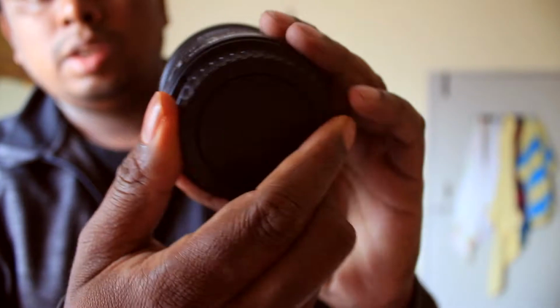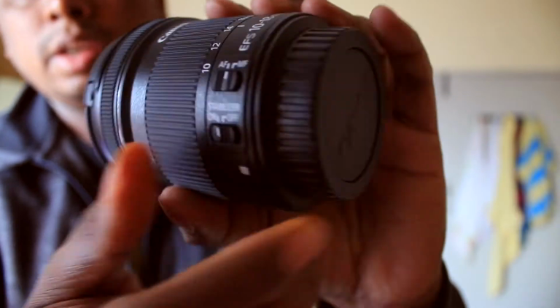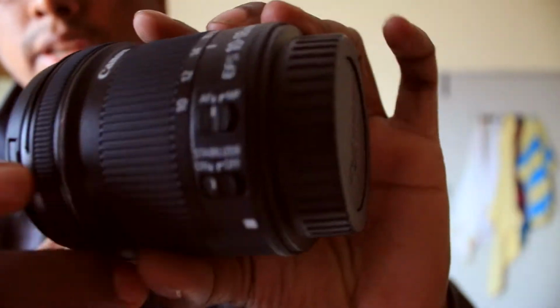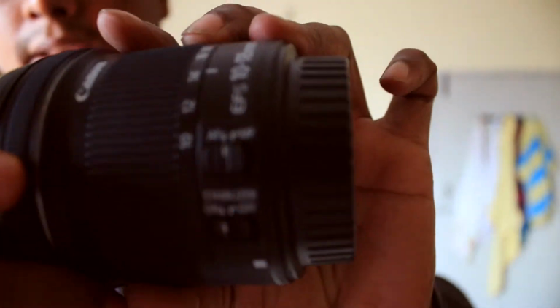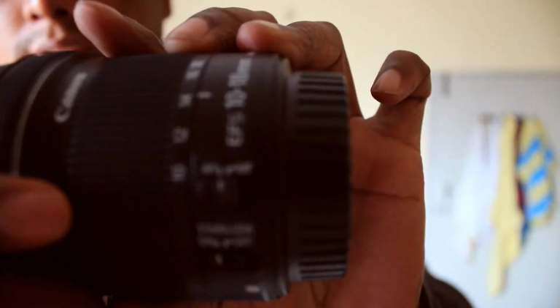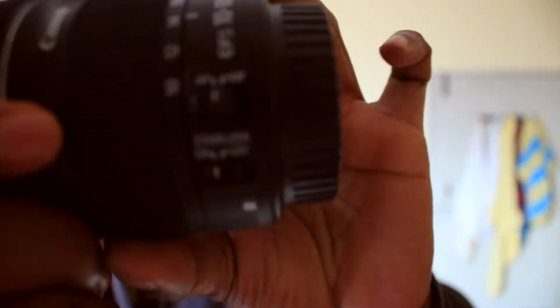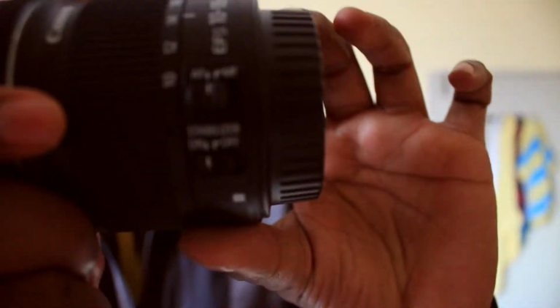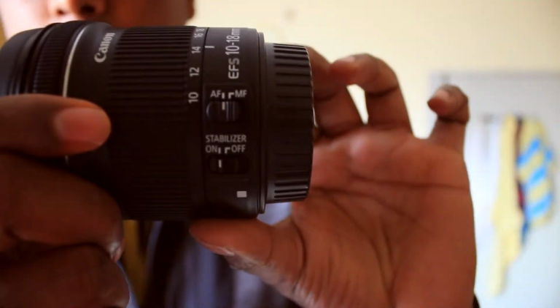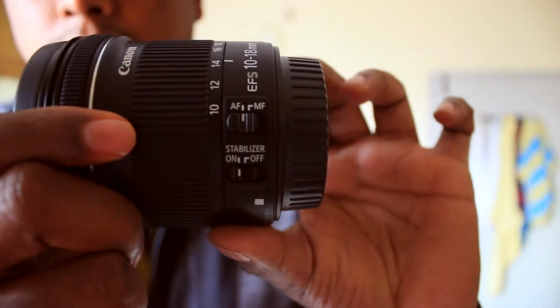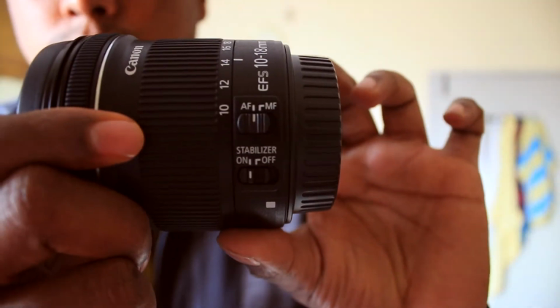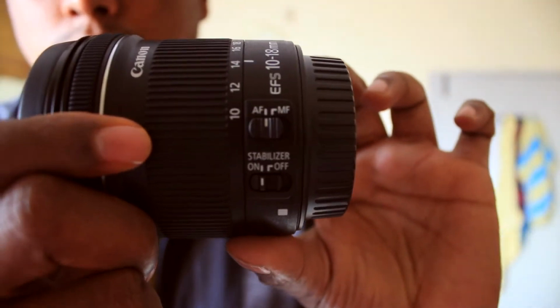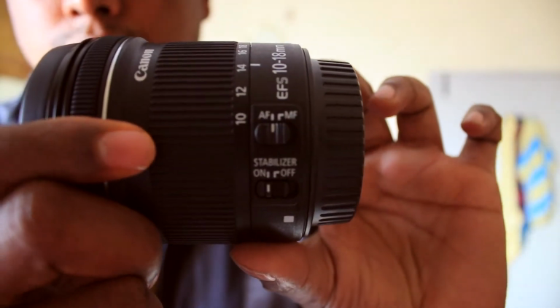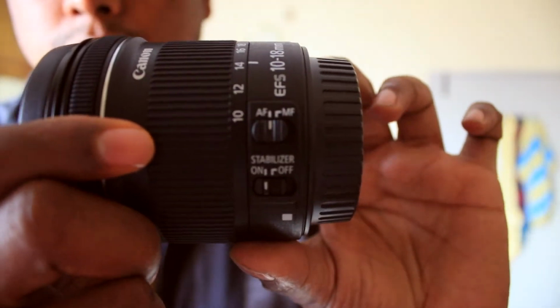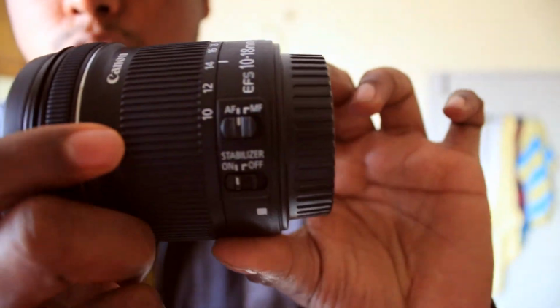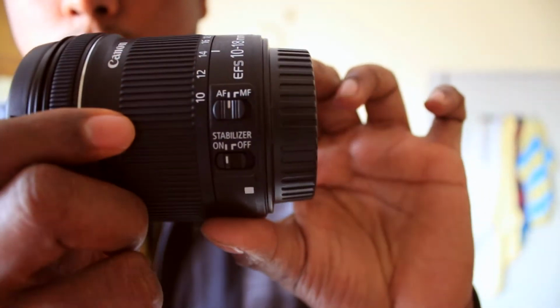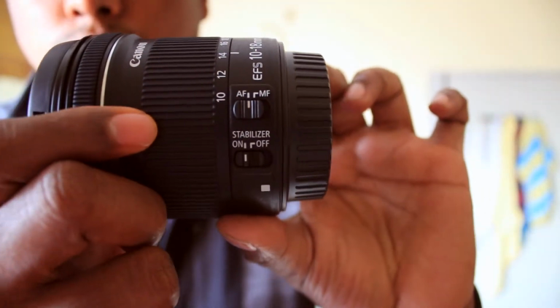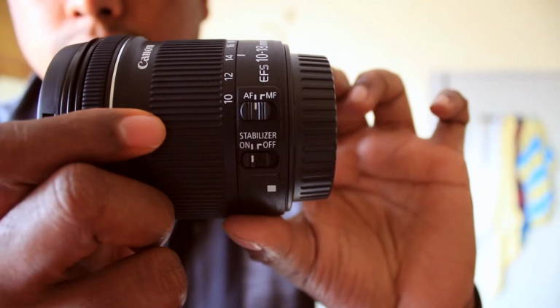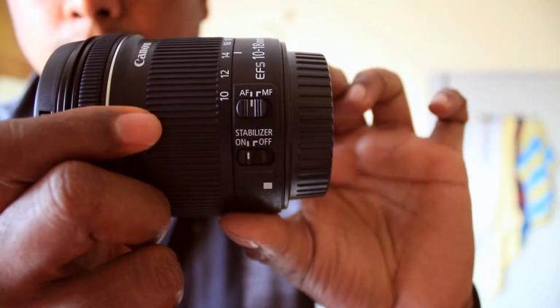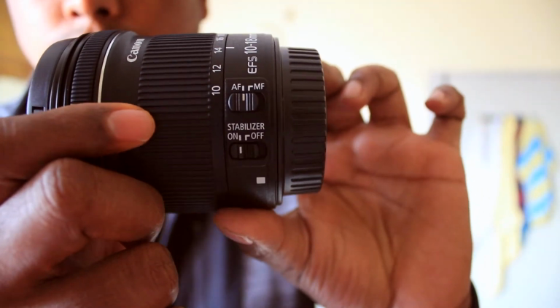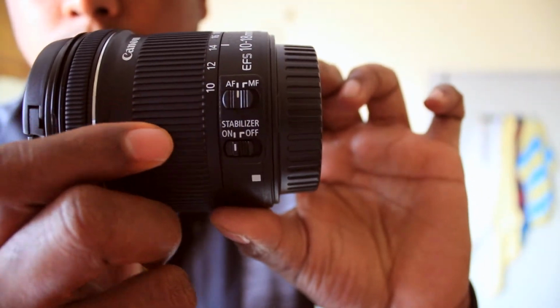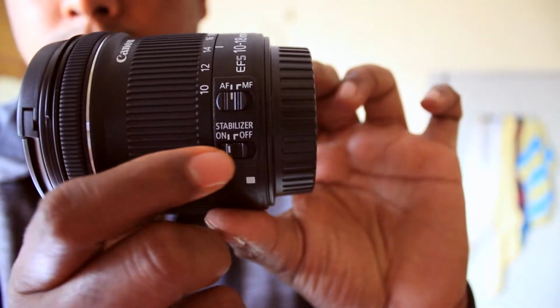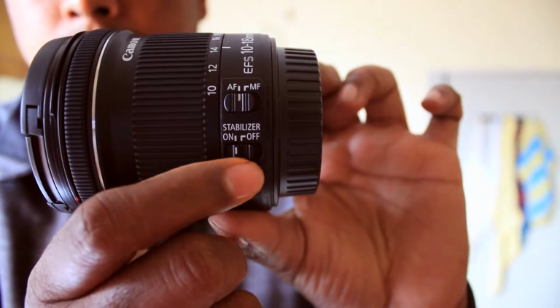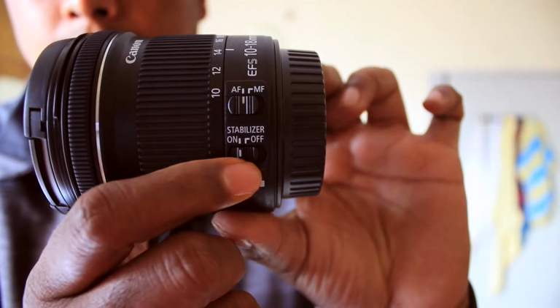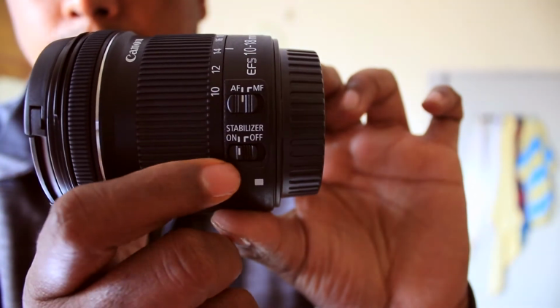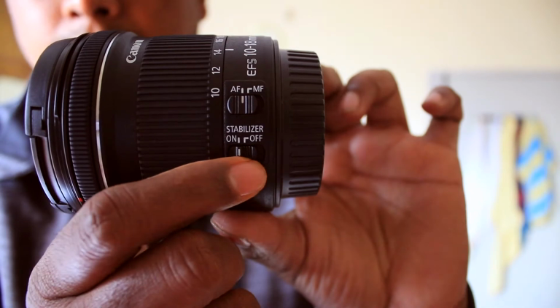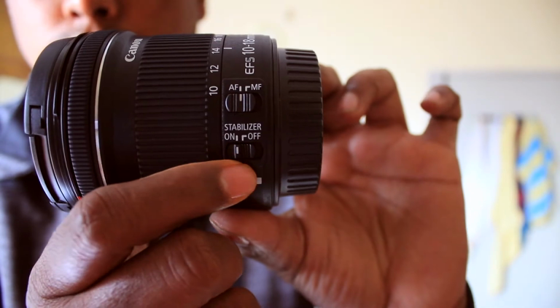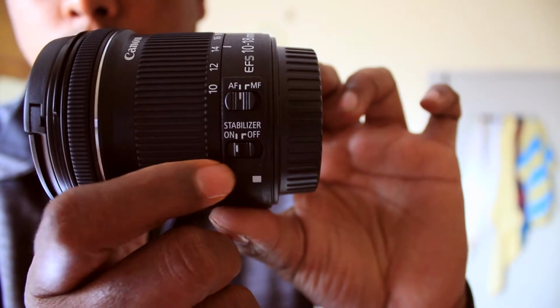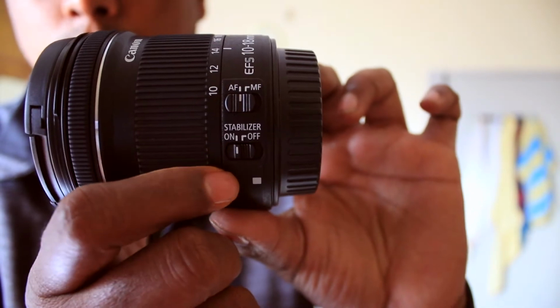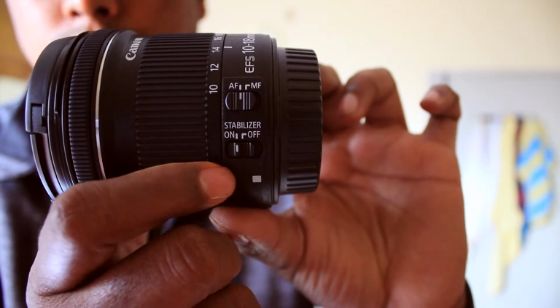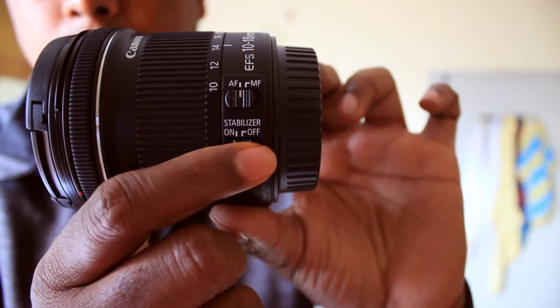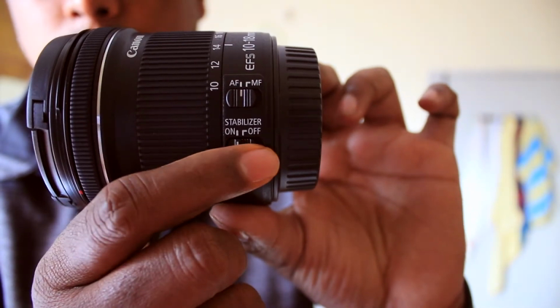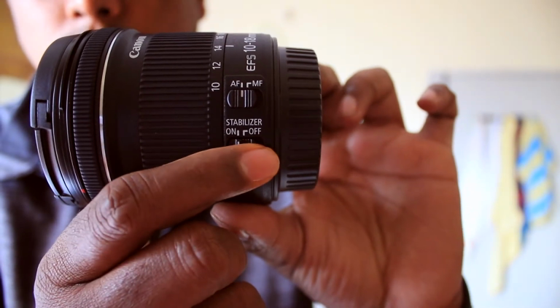It has a switch for autofocus and manual focus, and we can also switch the image stabilization on and off.